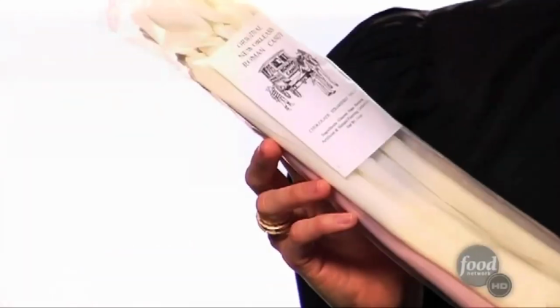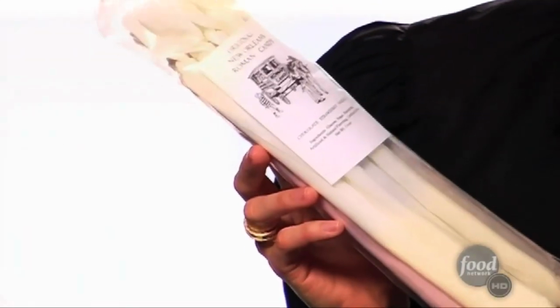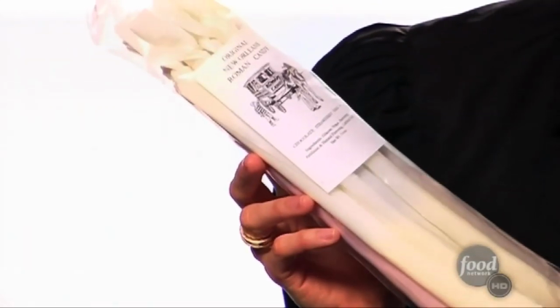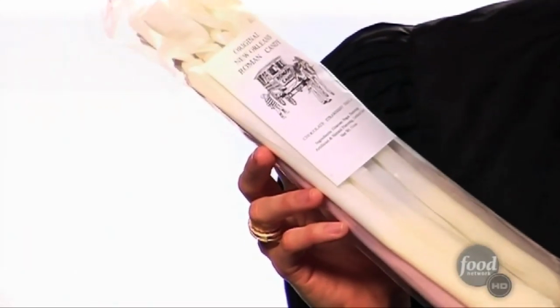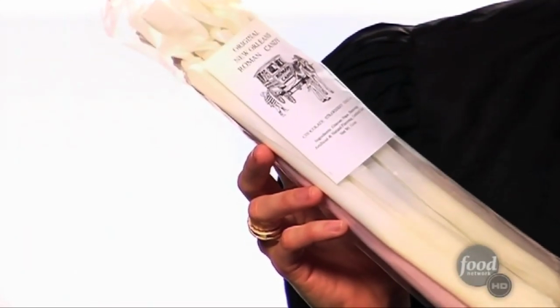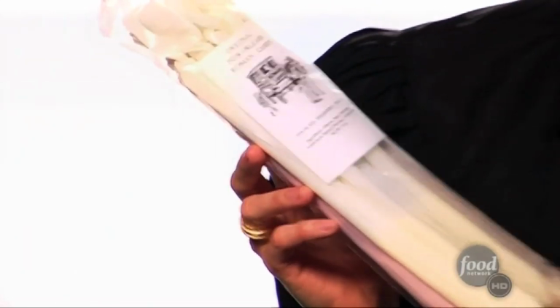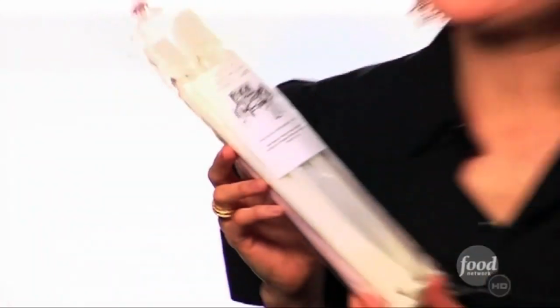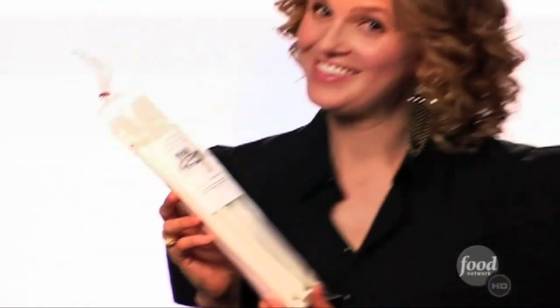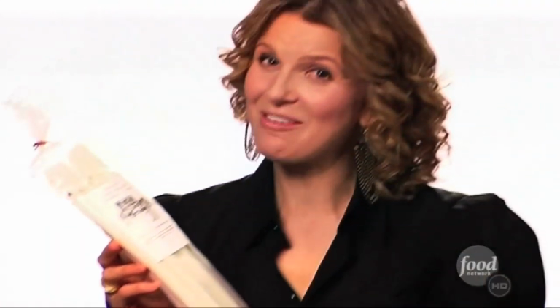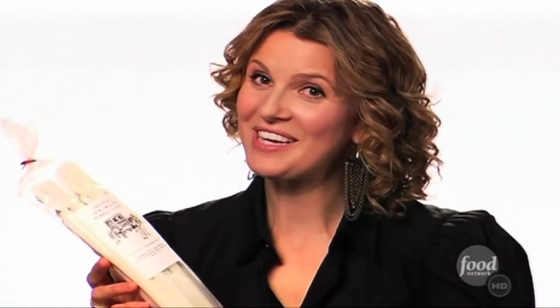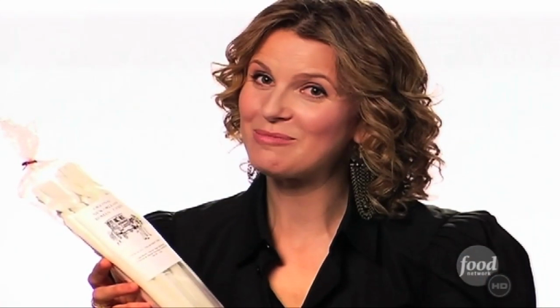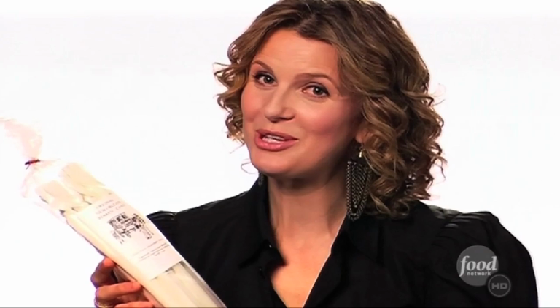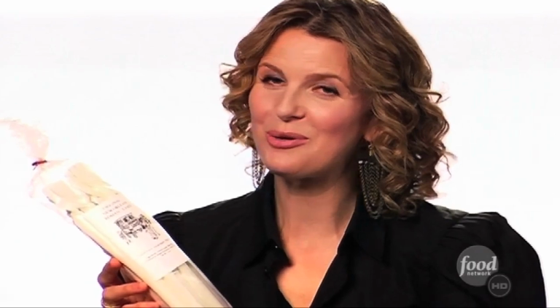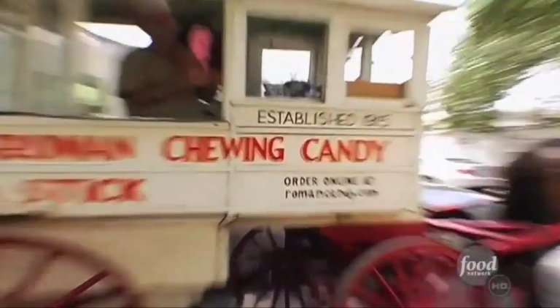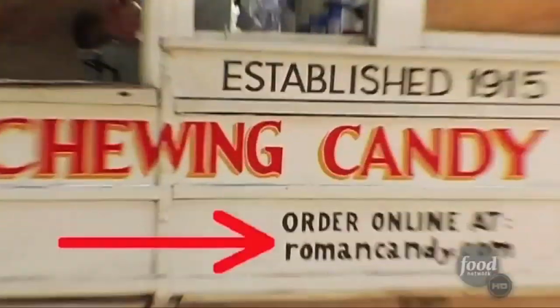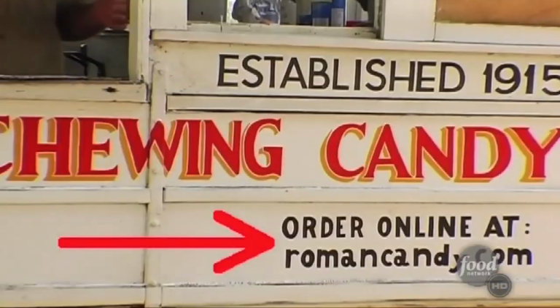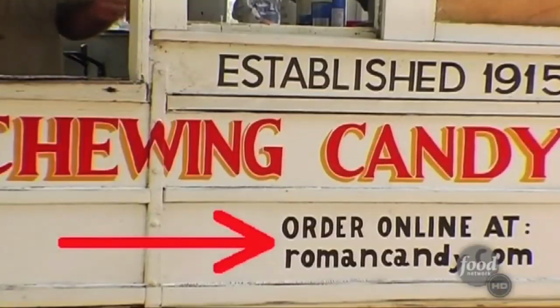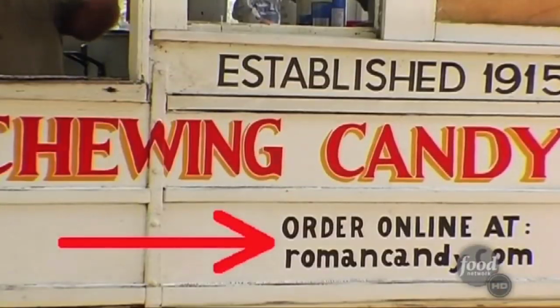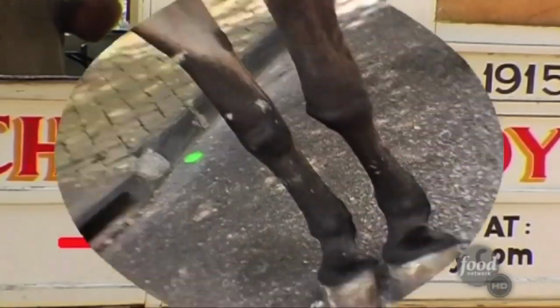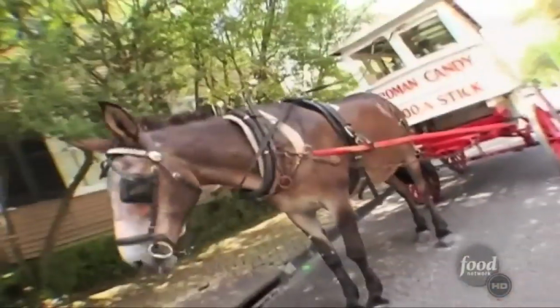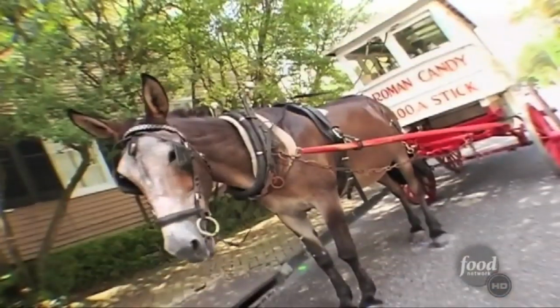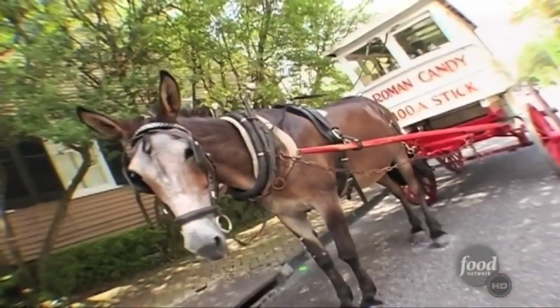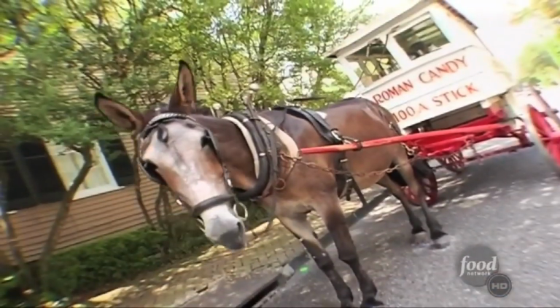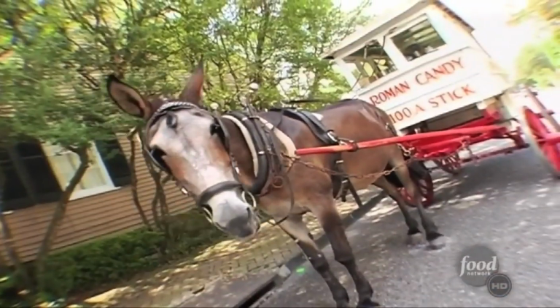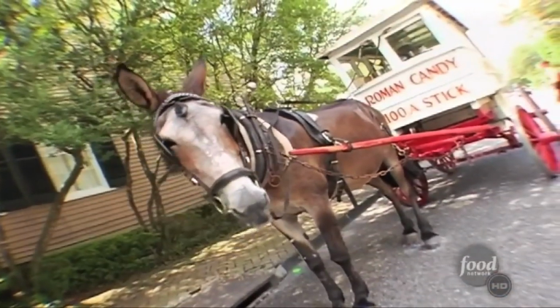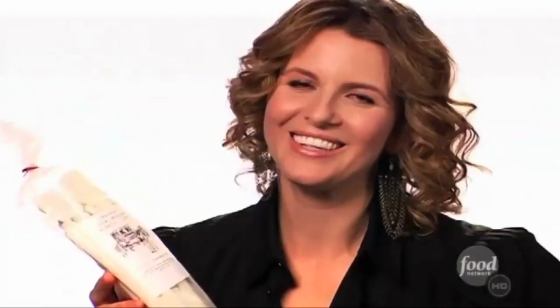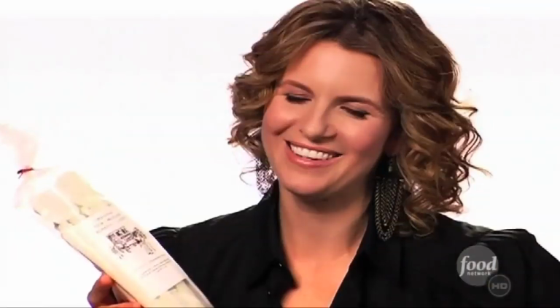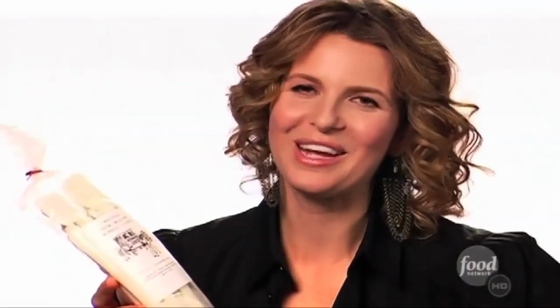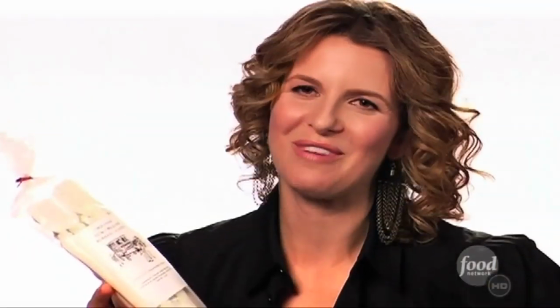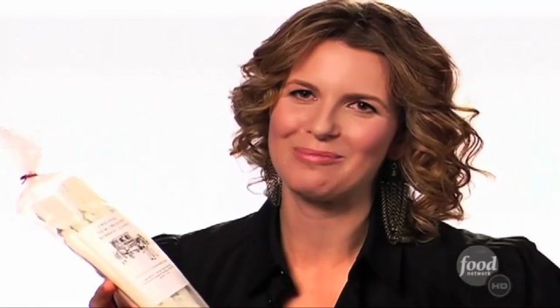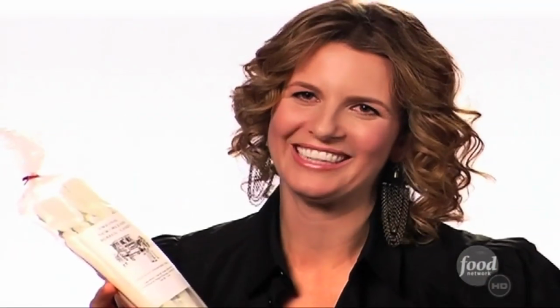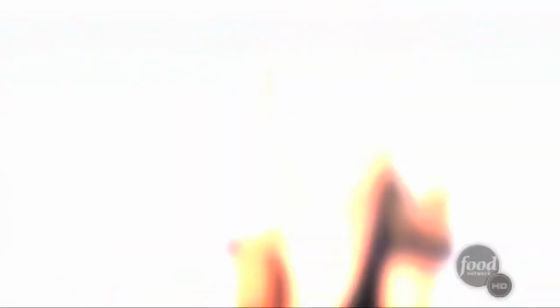And if you can't get to New Orleans, the taffy can come to you if you order online. But it won't be on a mule-drawn cart — it has to come by plane.